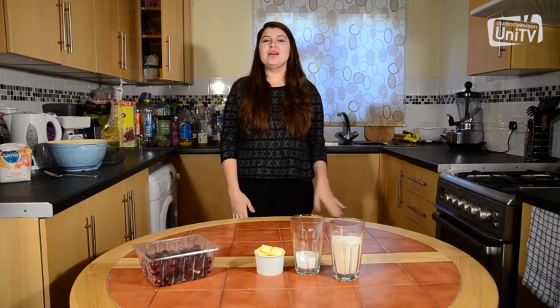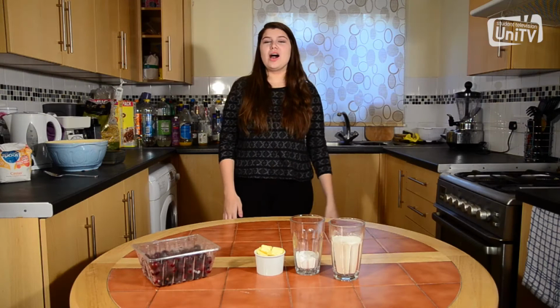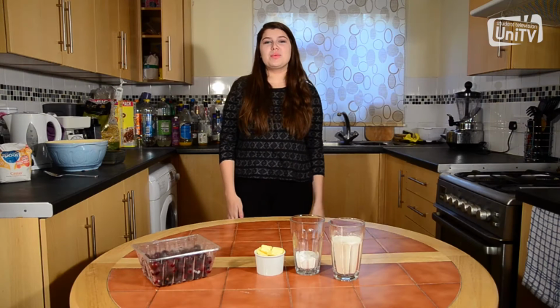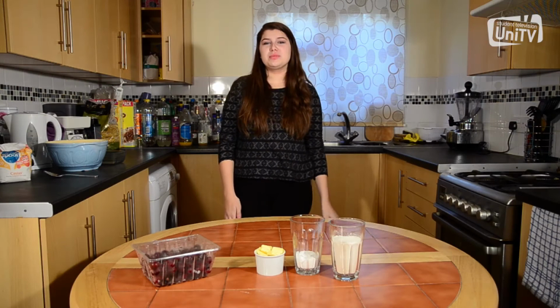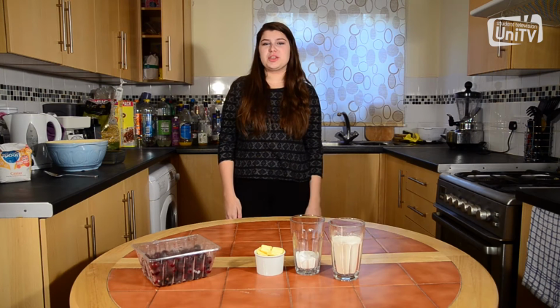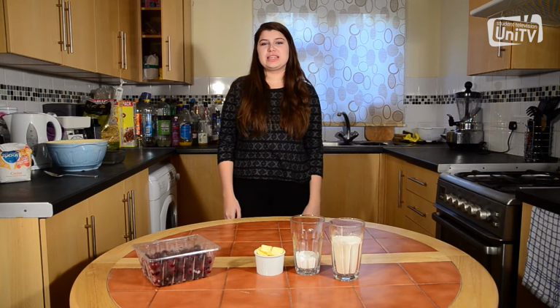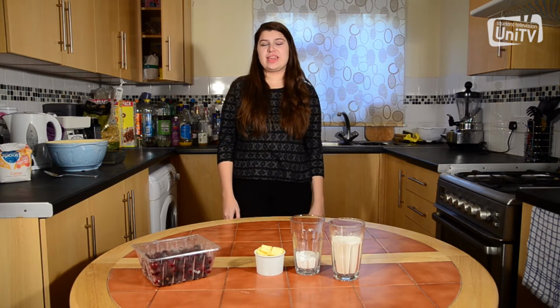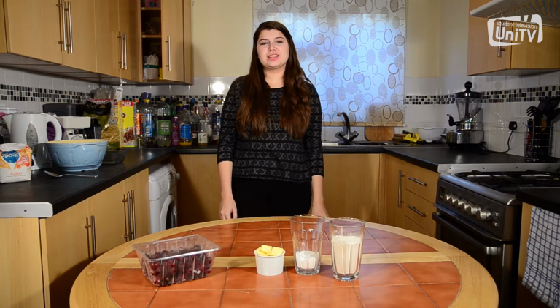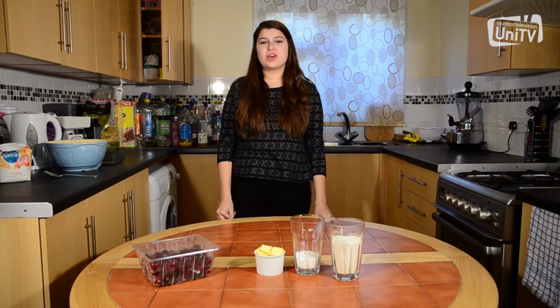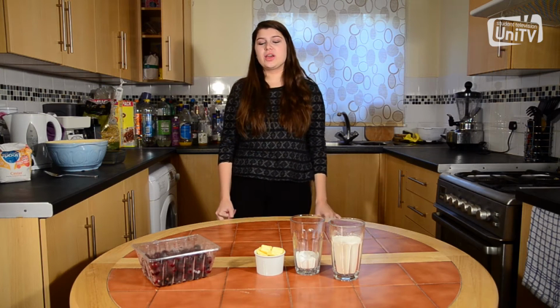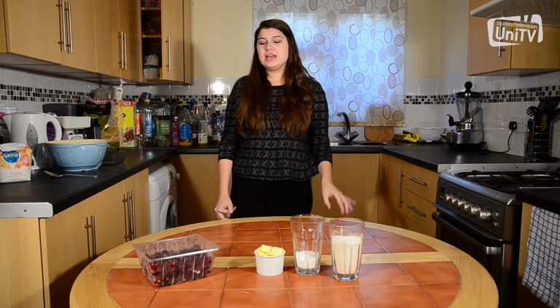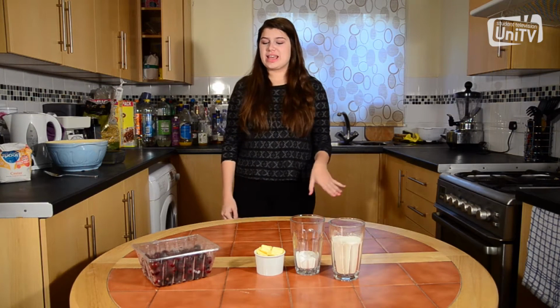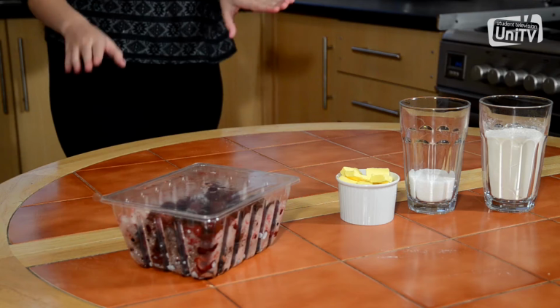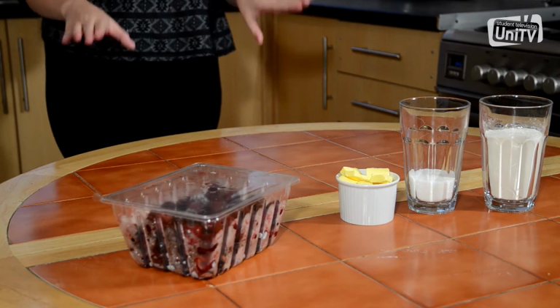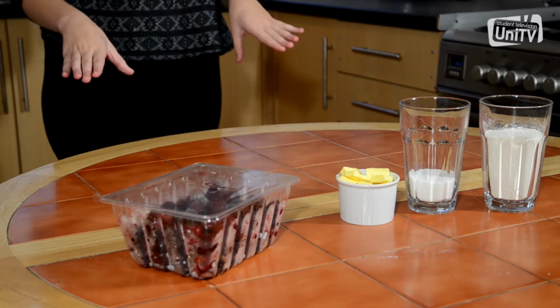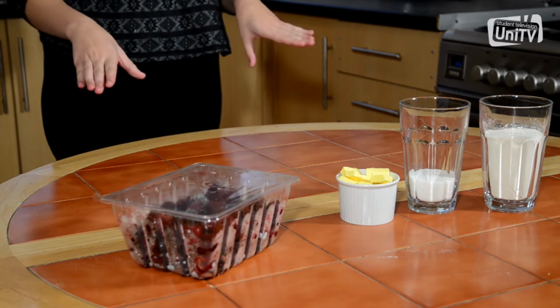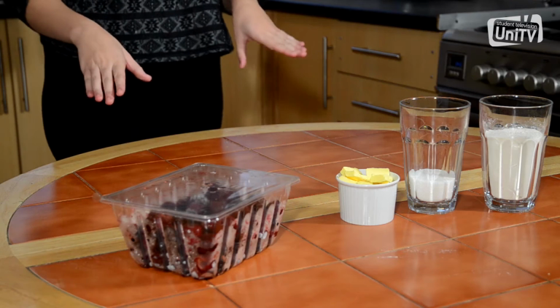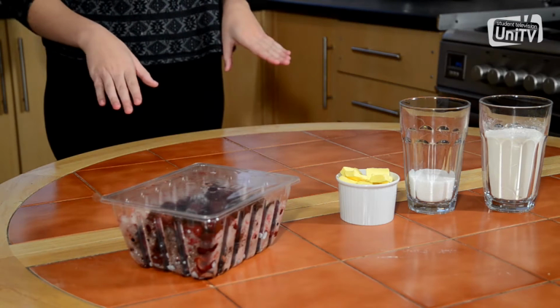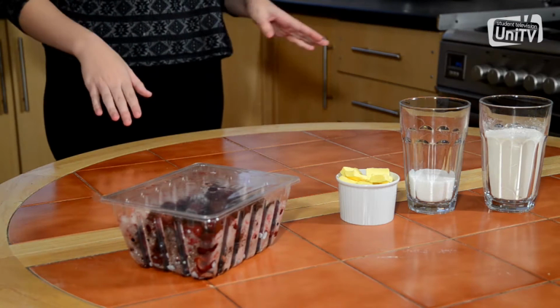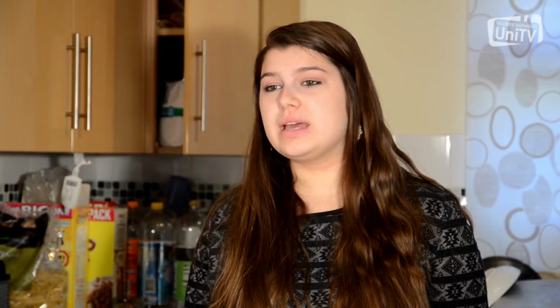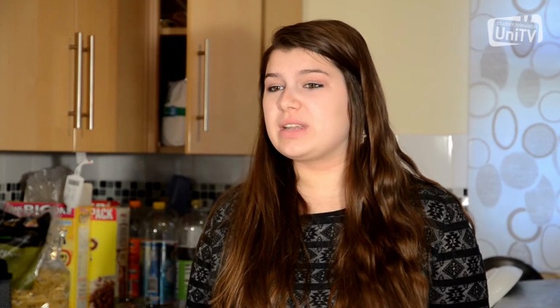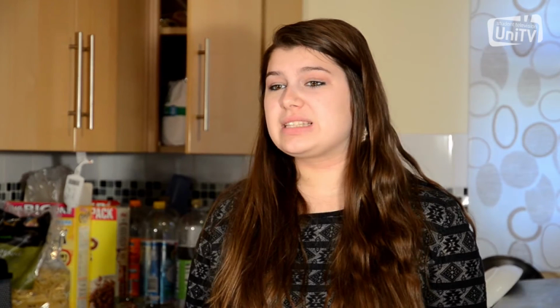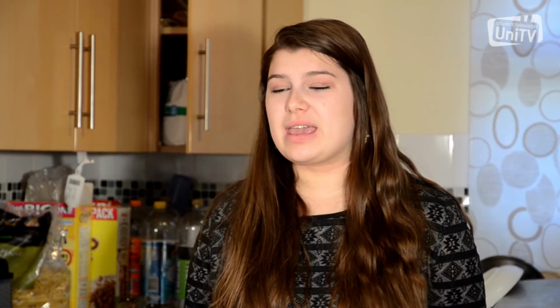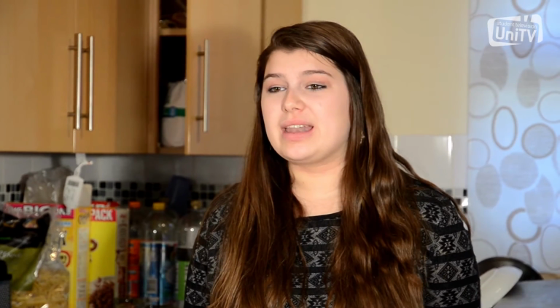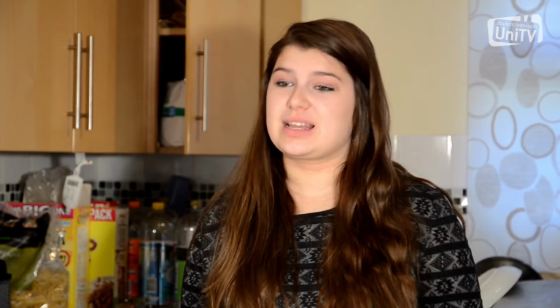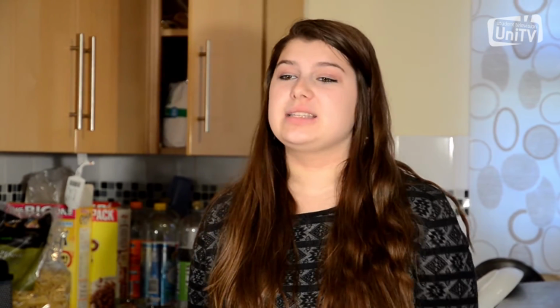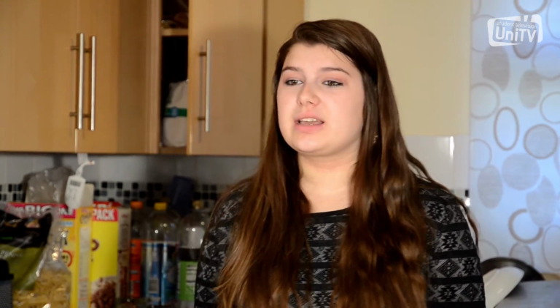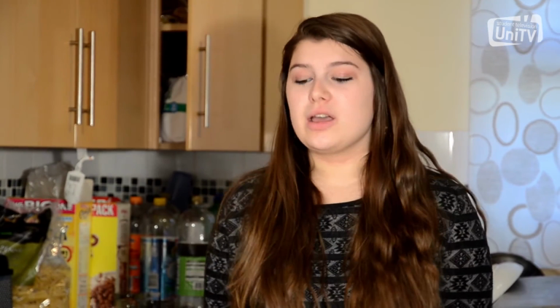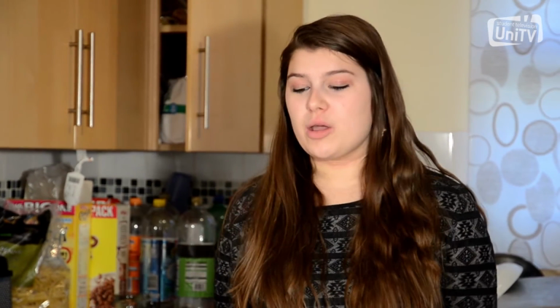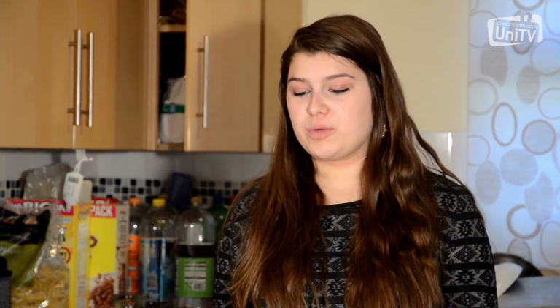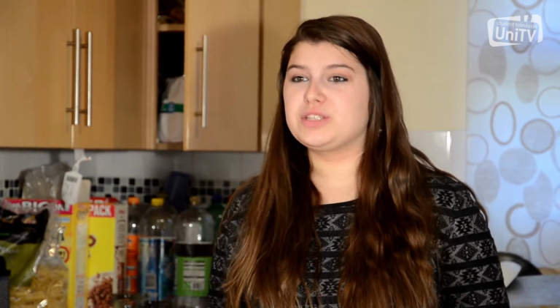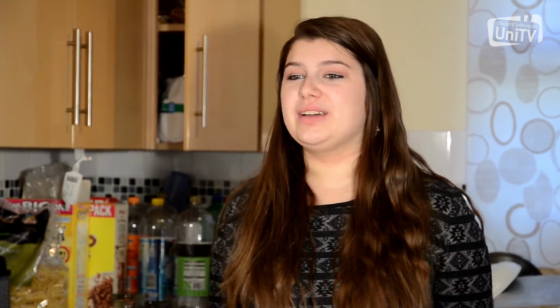Hi, welcome to UniTV Let's Cook. Today we're going to make a berry crumble. It's really easy to make and it's a classic. I hope you enjoy it.